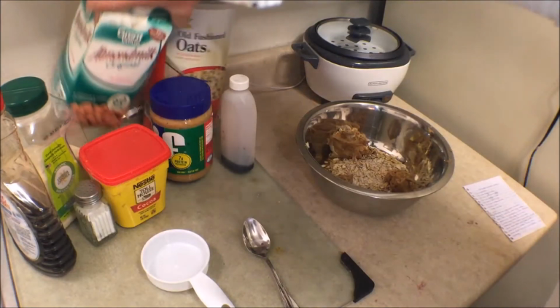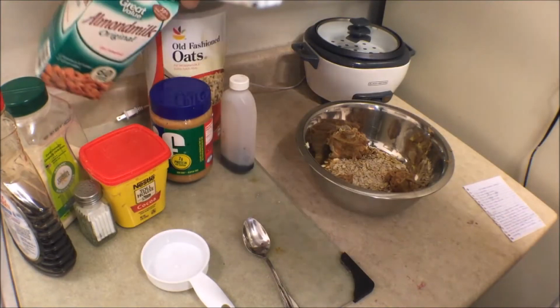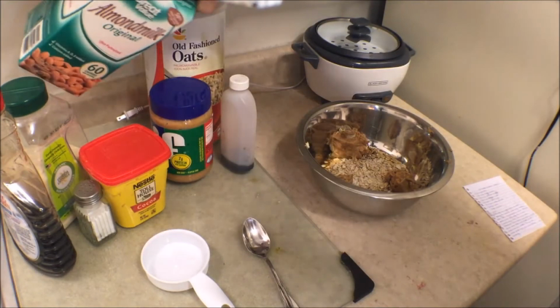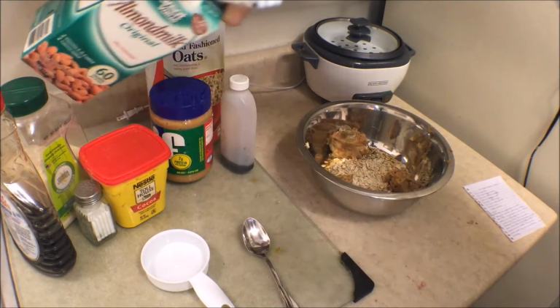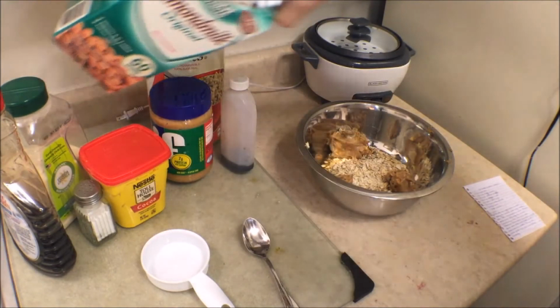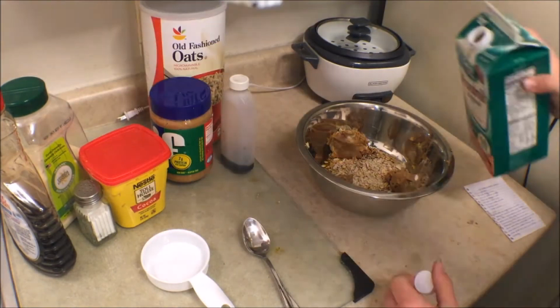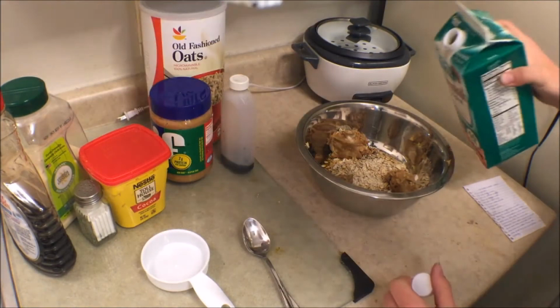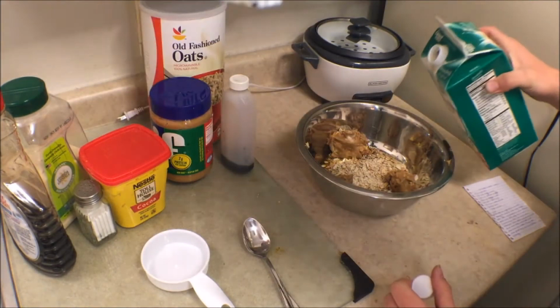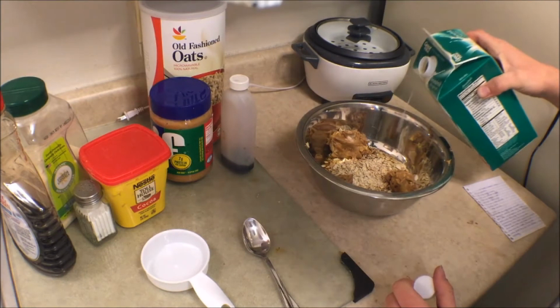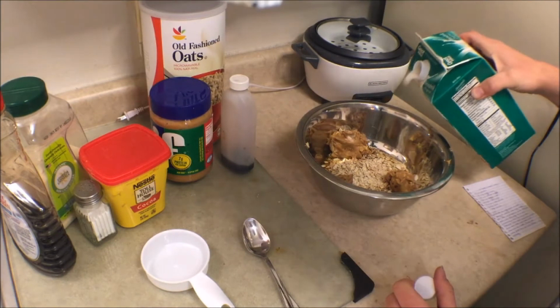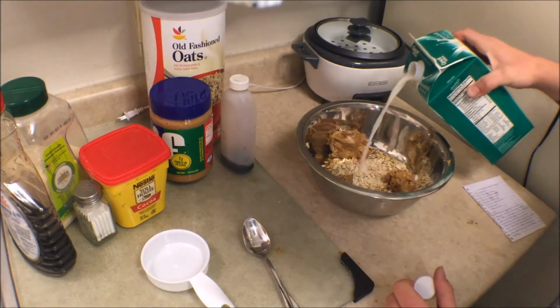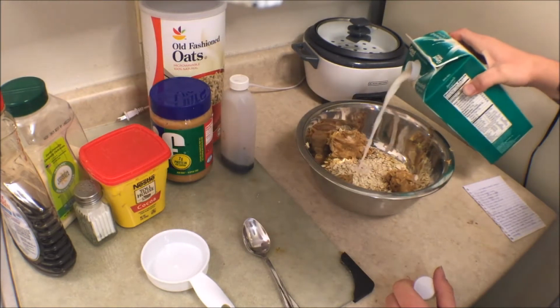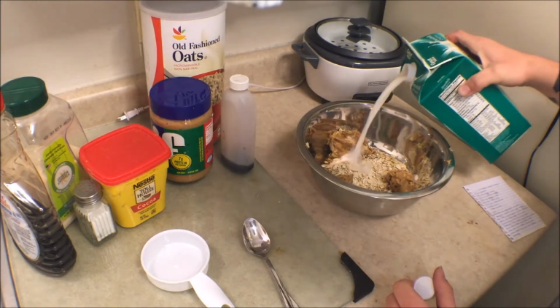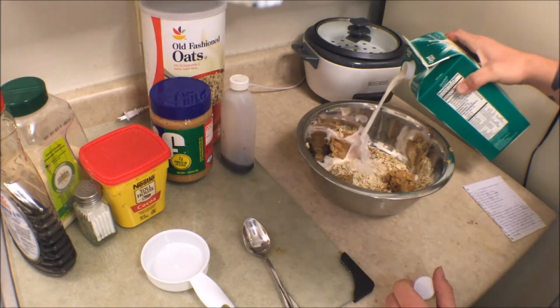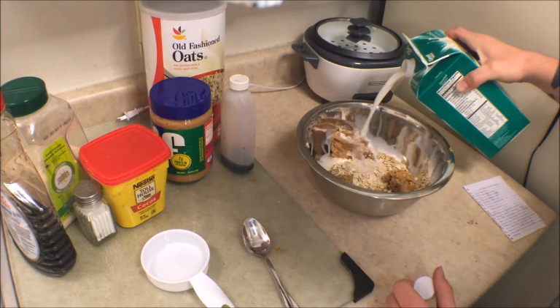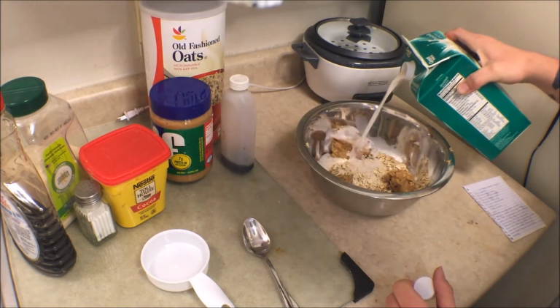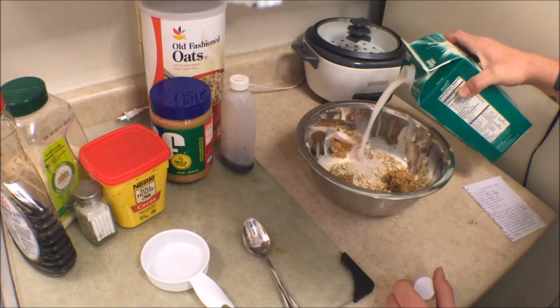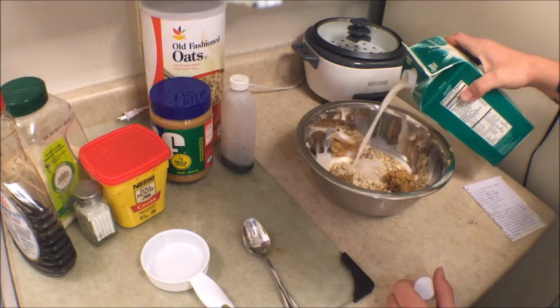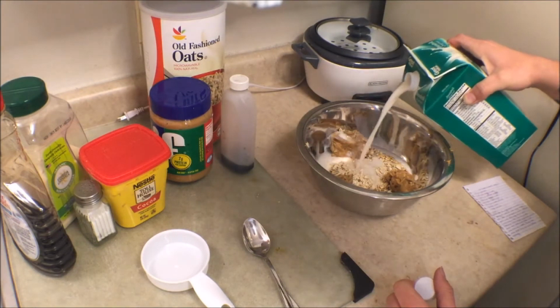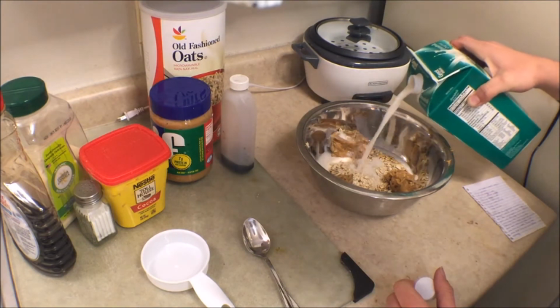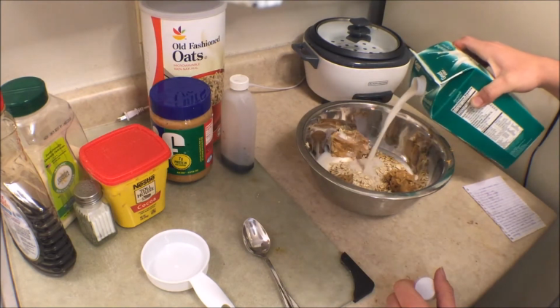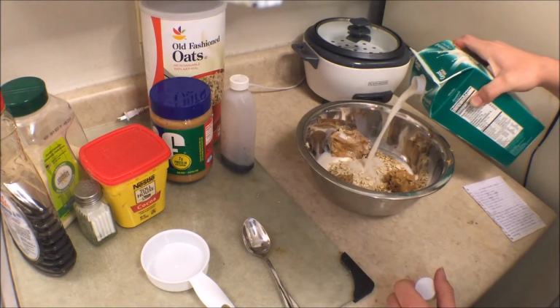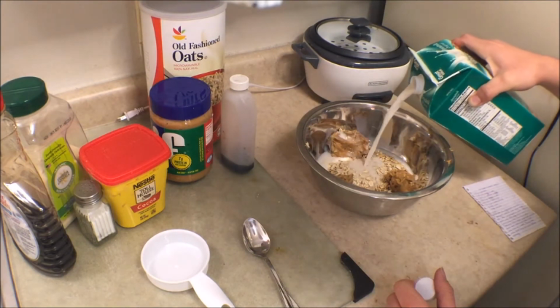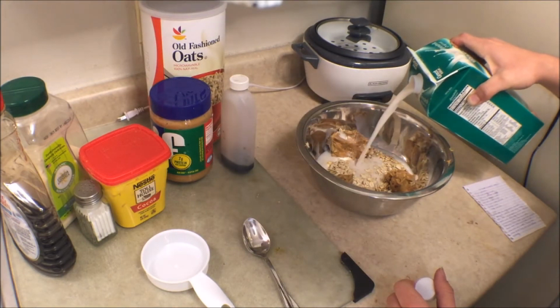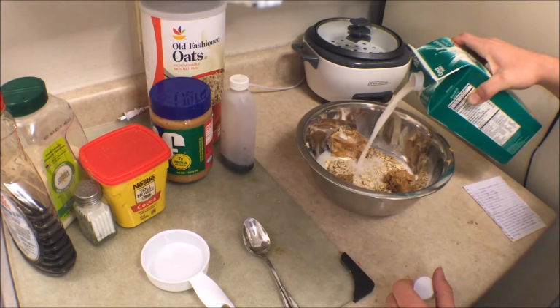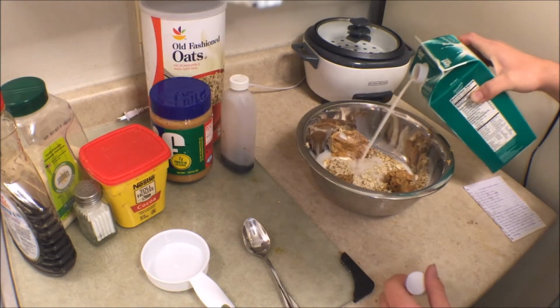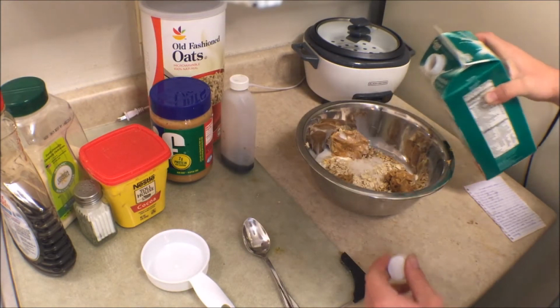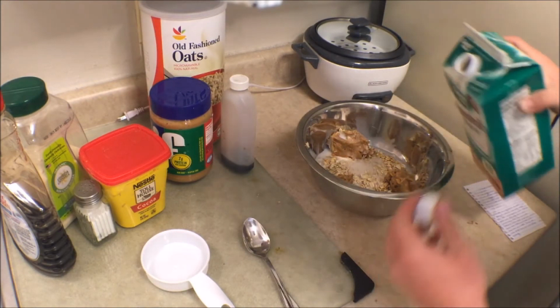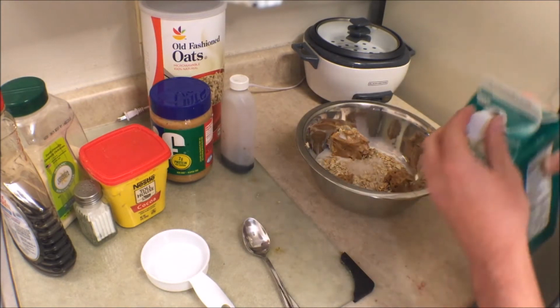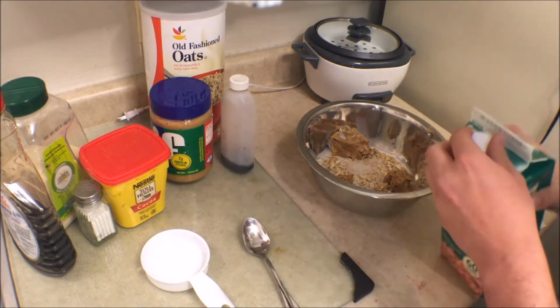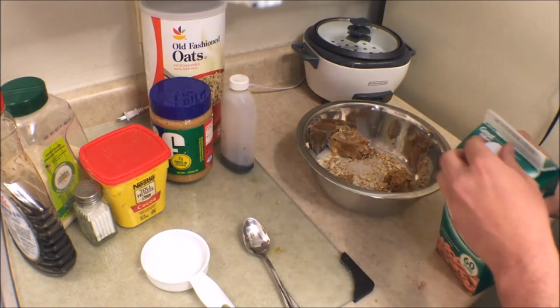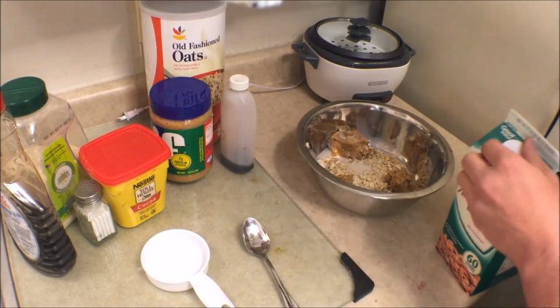And time for the almond milk. I eyeballed this, but this is about three-fourths of a cup of almond milk.